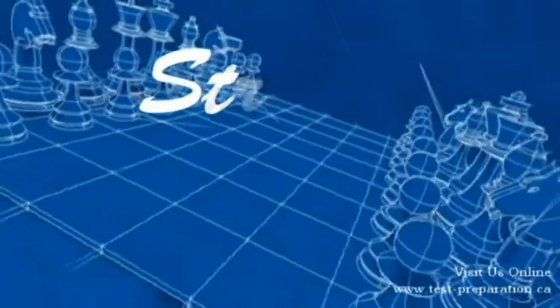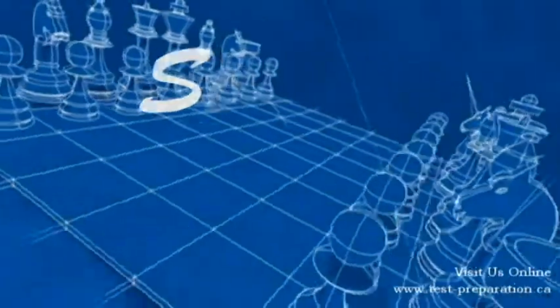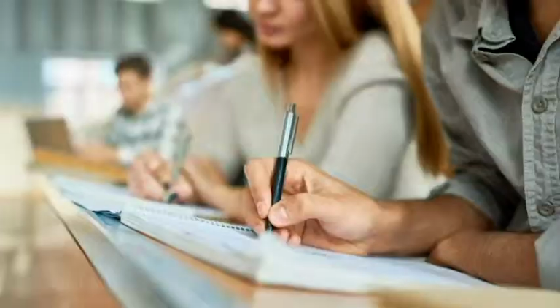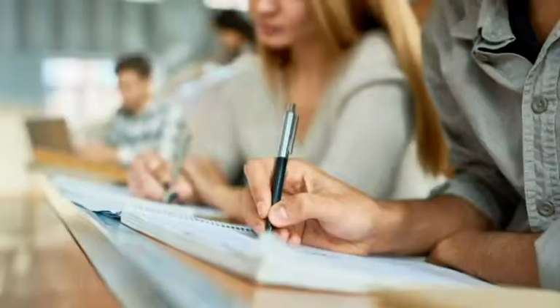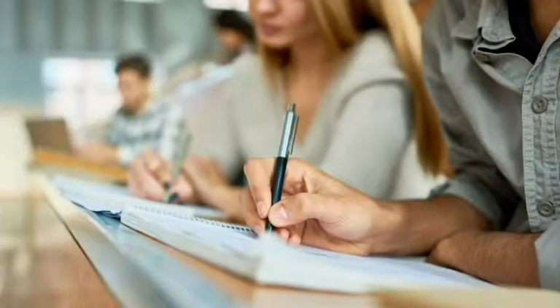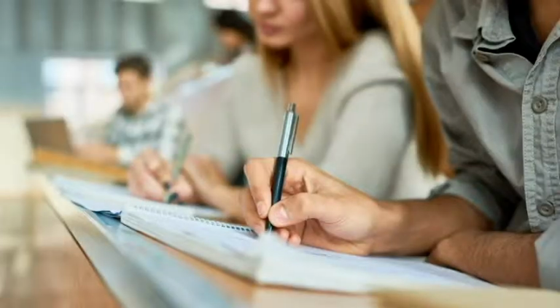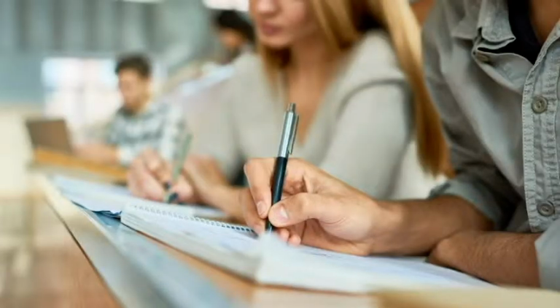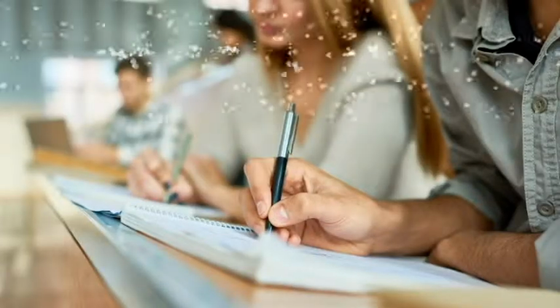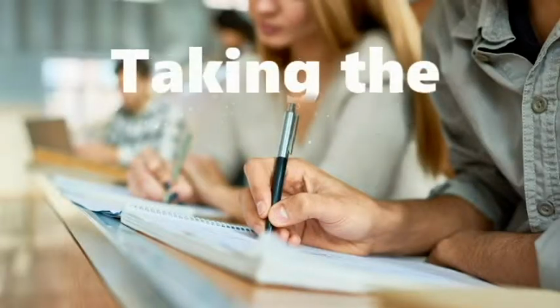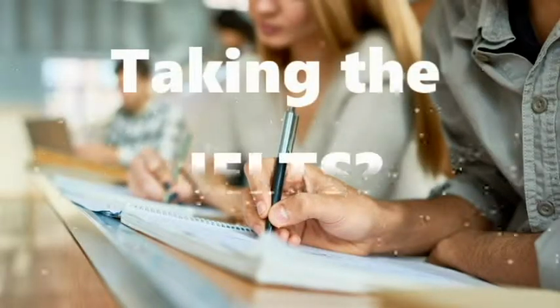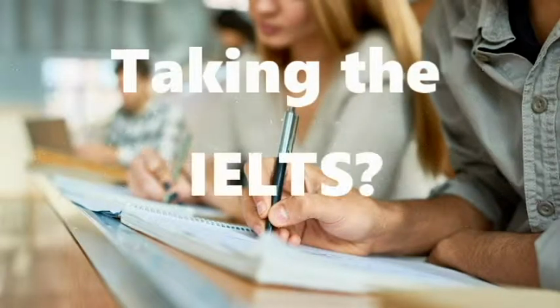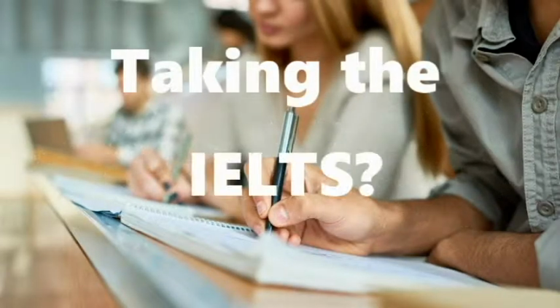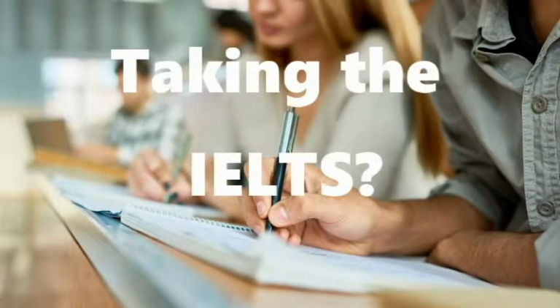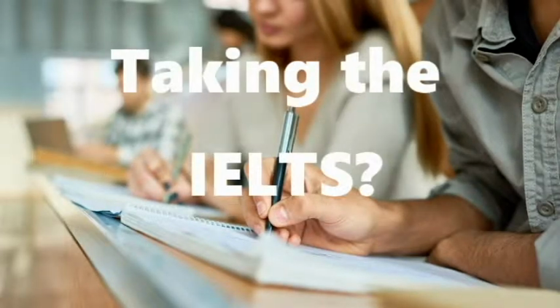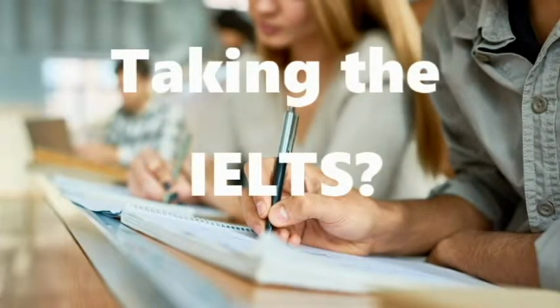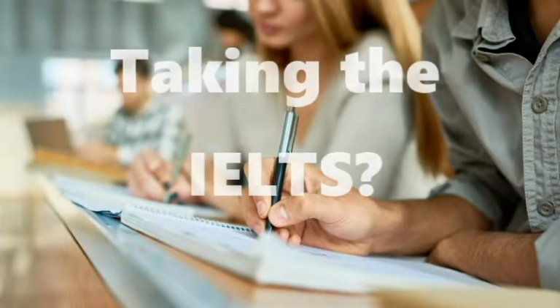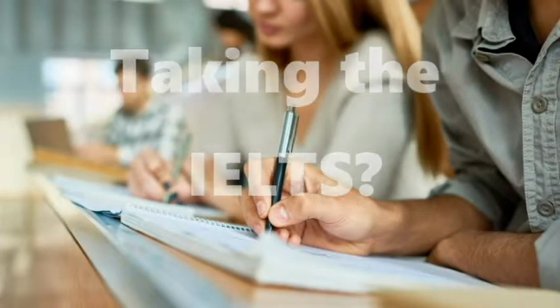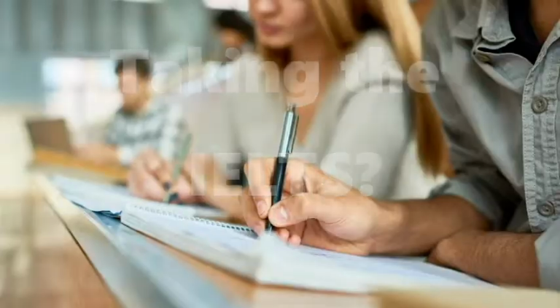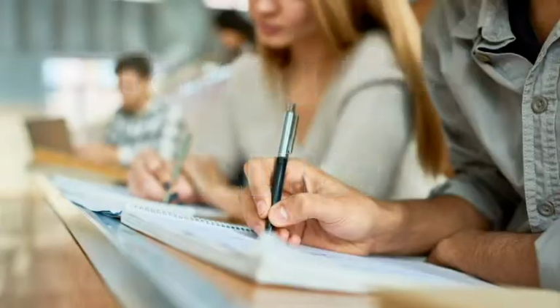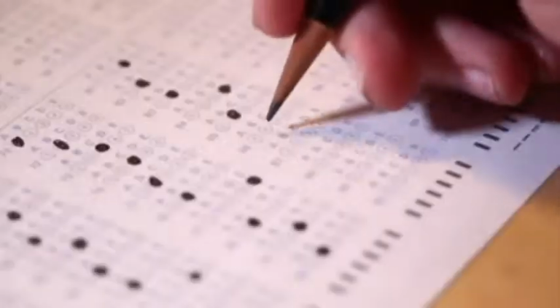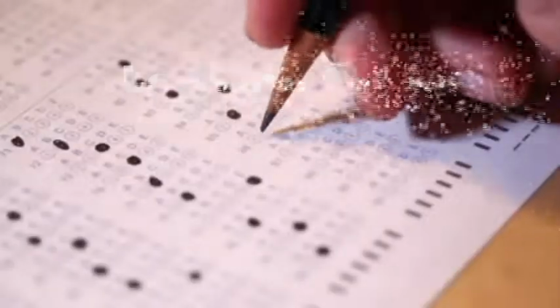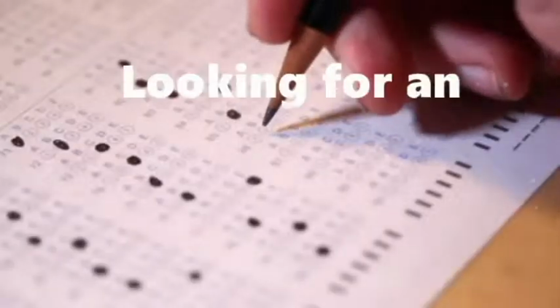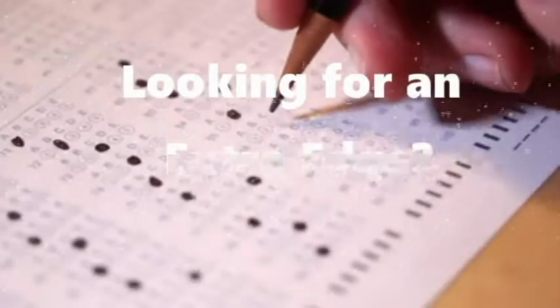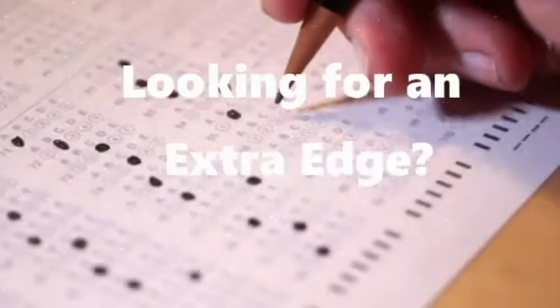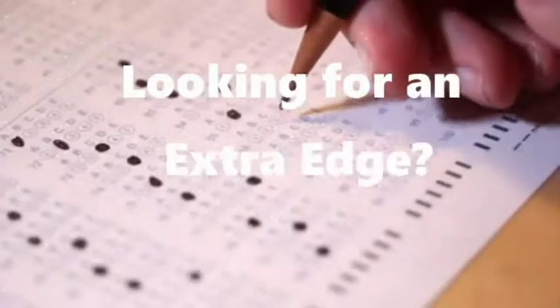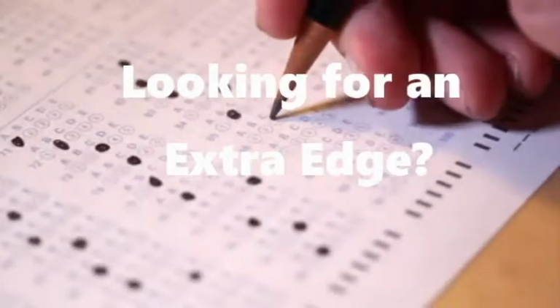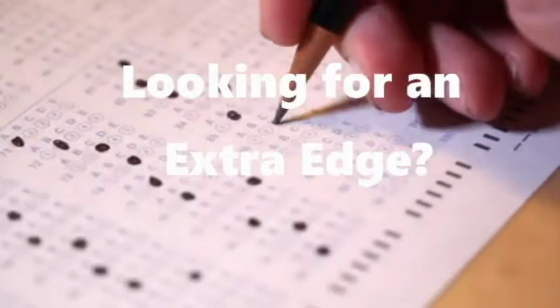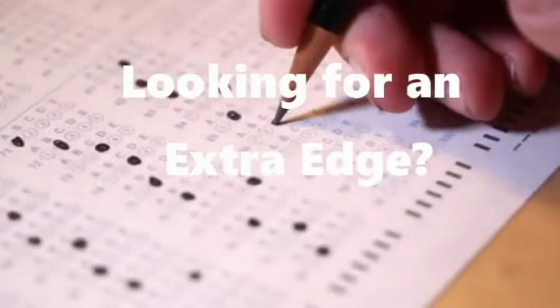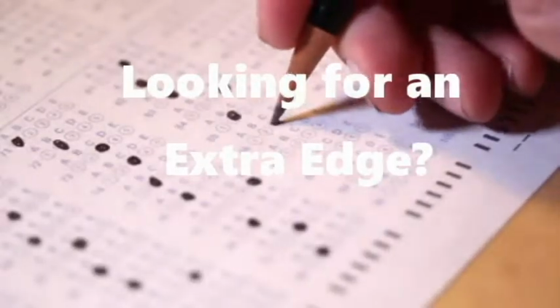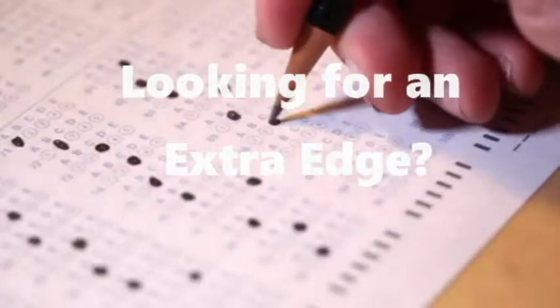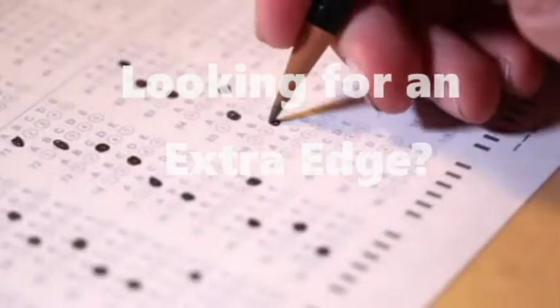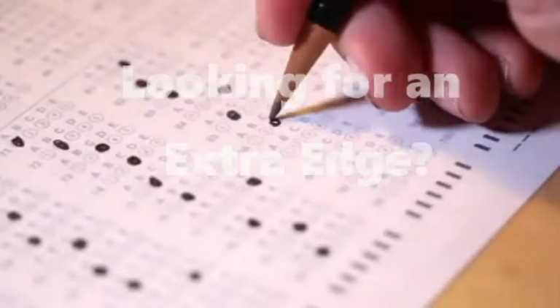Taking the IELTS? We can help! Looking for that extra edge to boost your score?